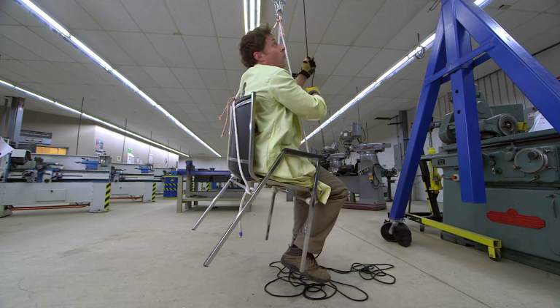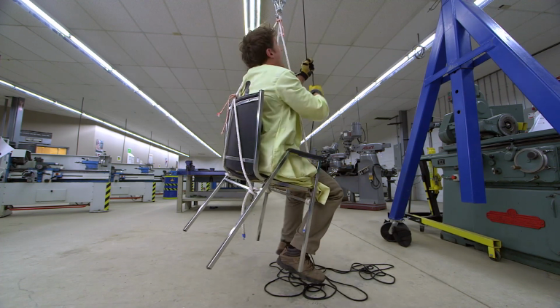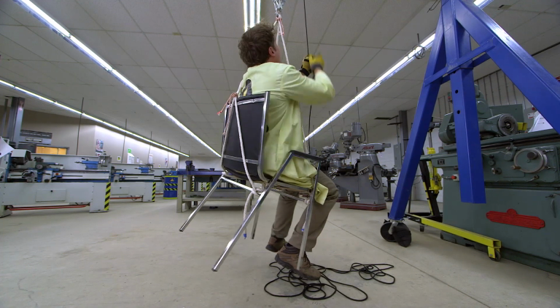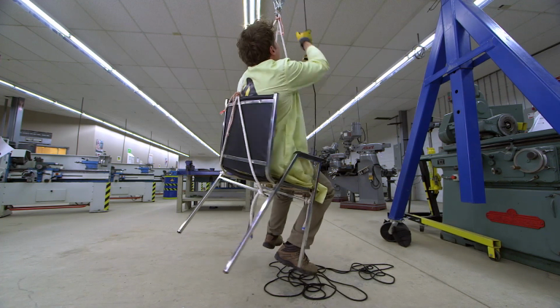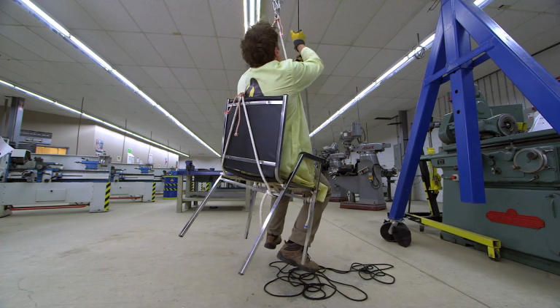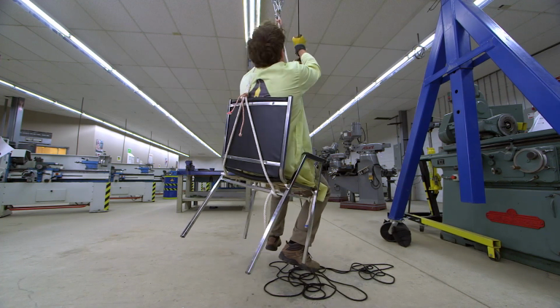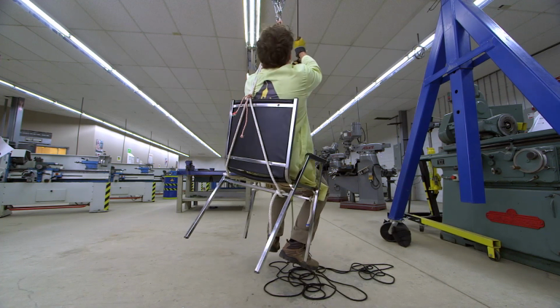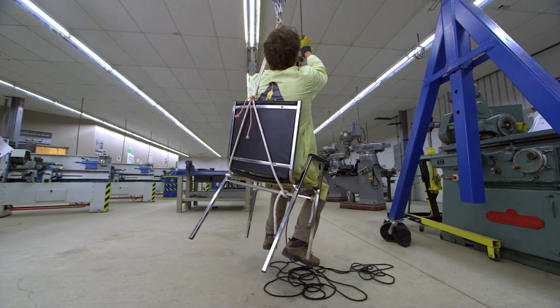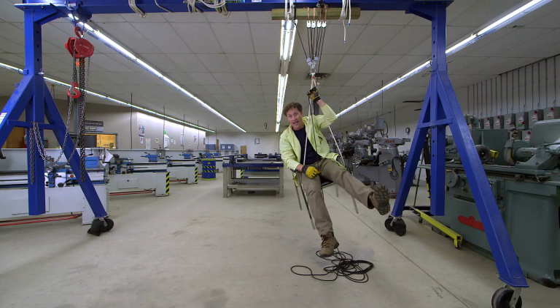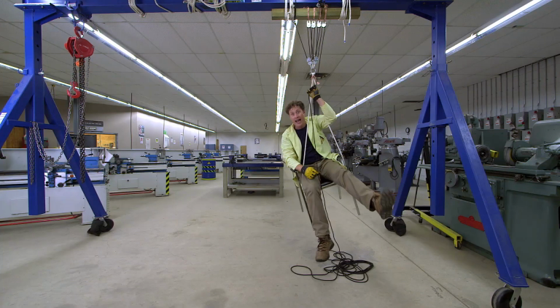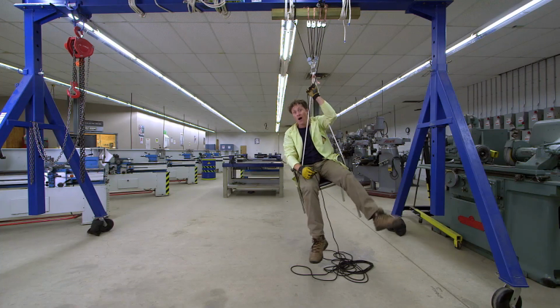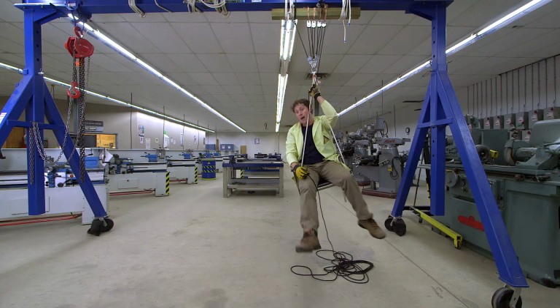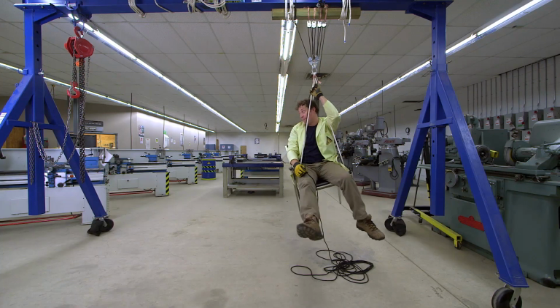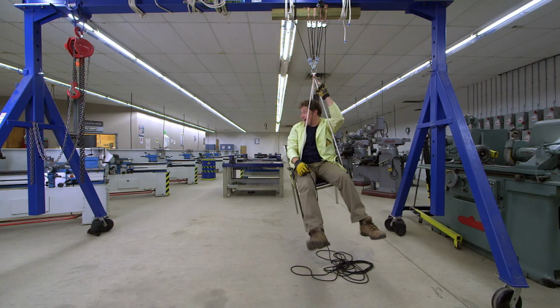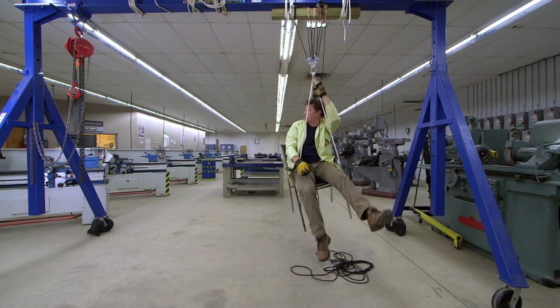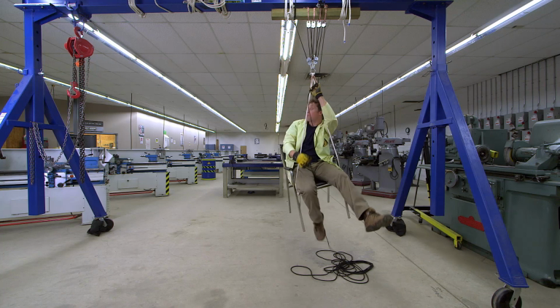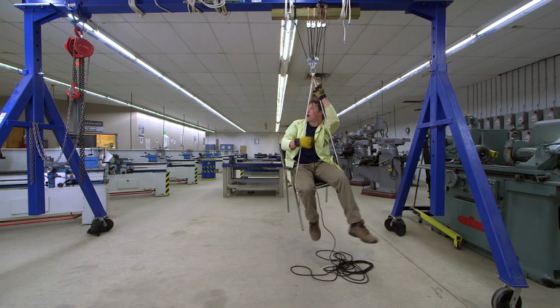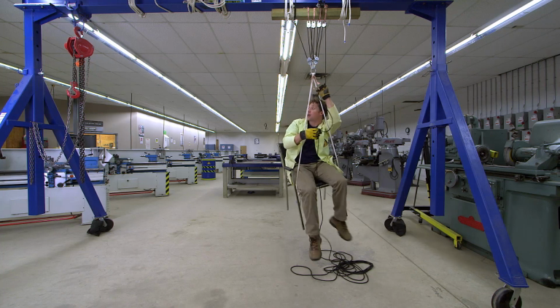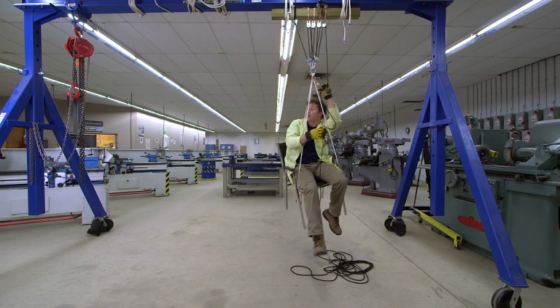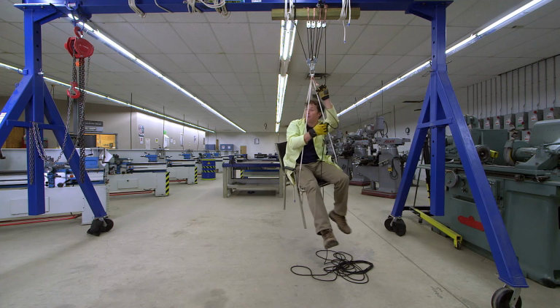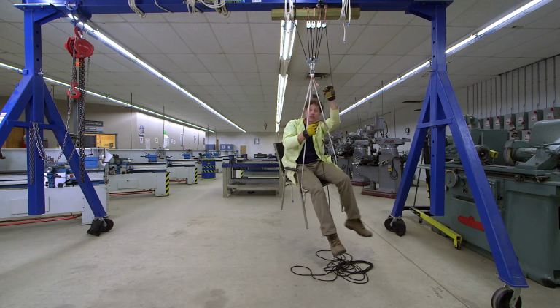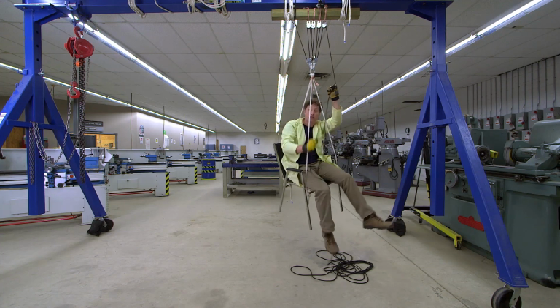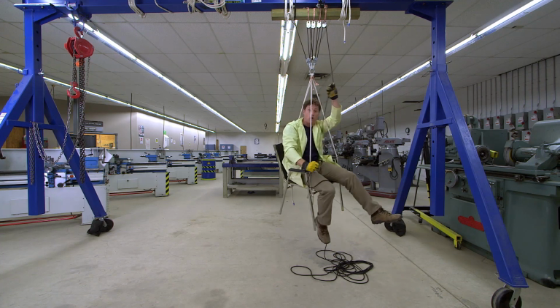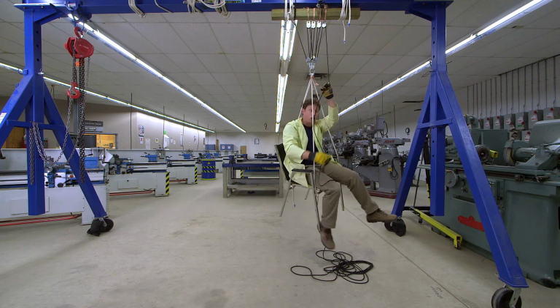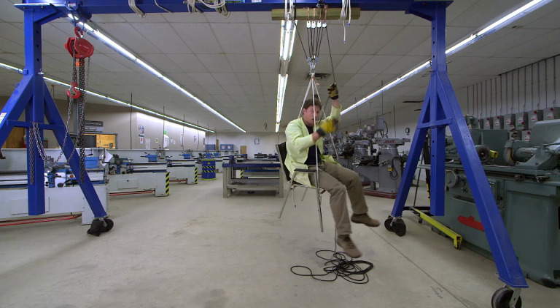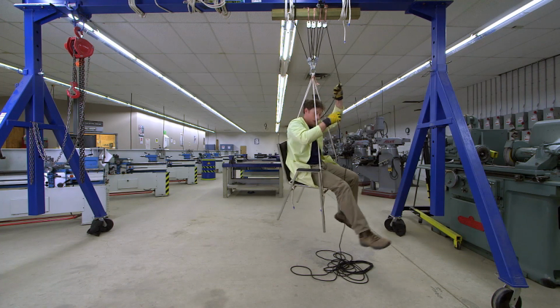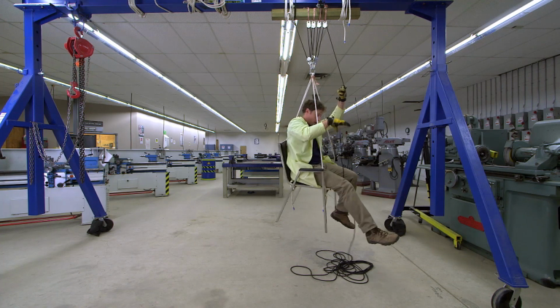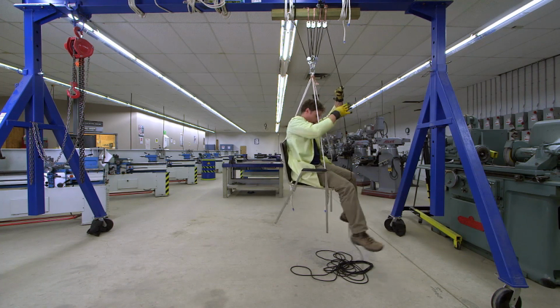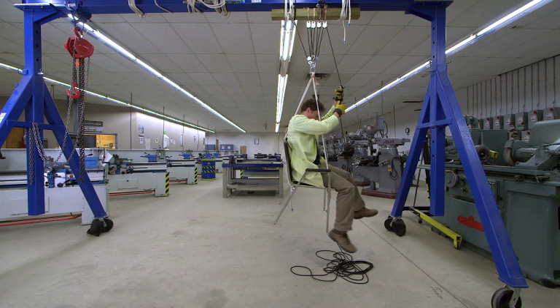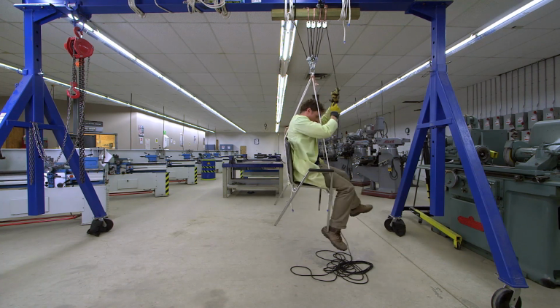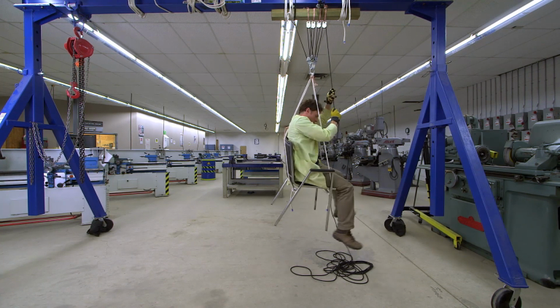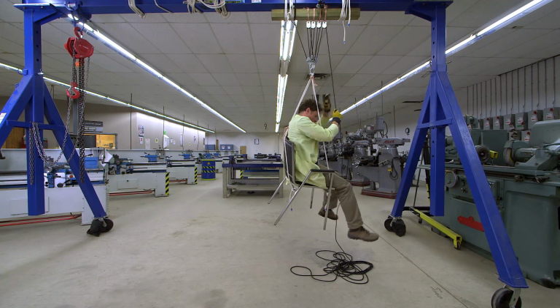Well, almost. Now, back to the particle impulse controller. Letting myself down.